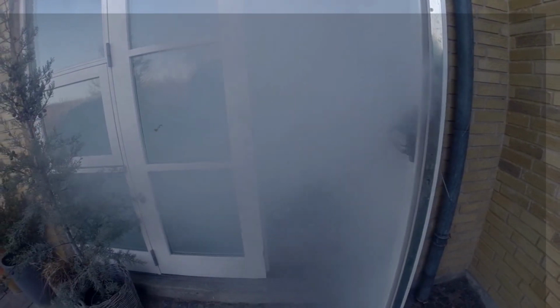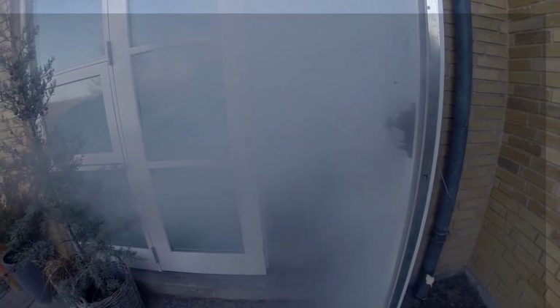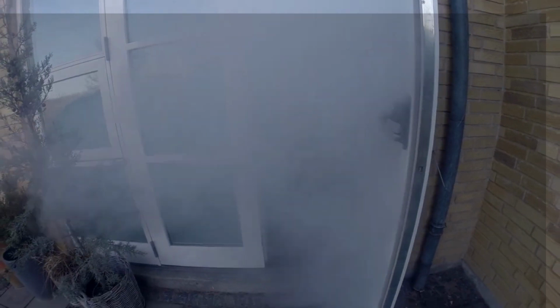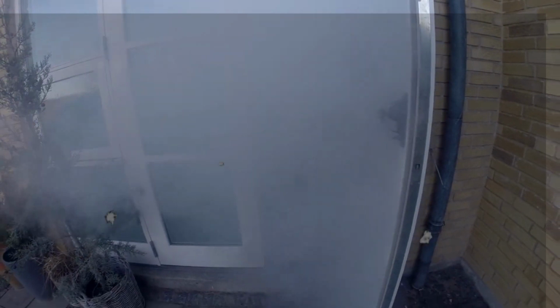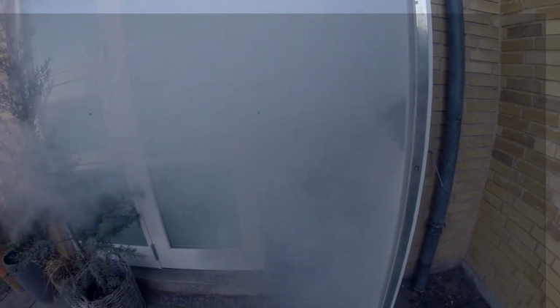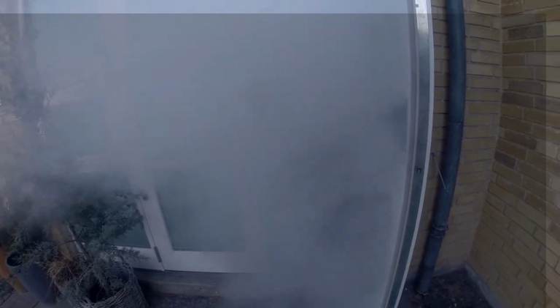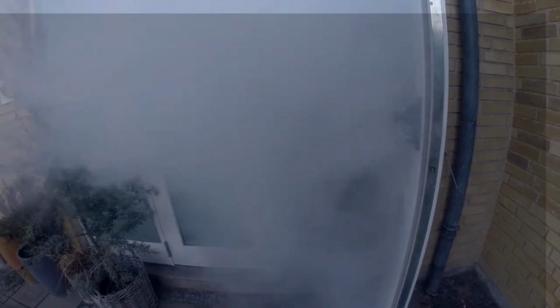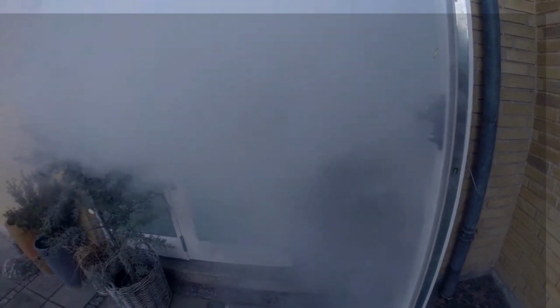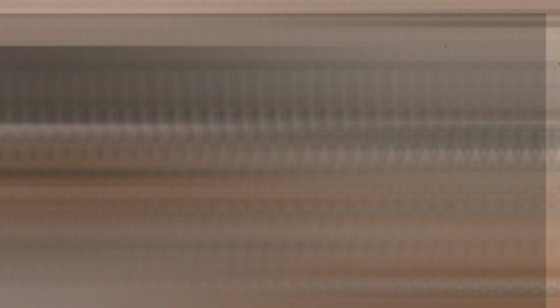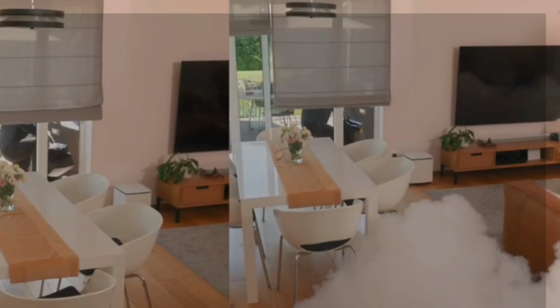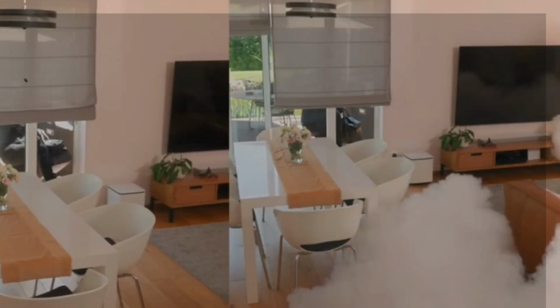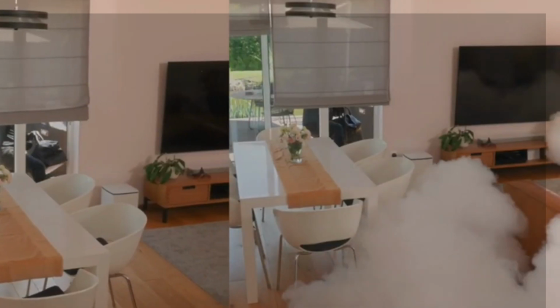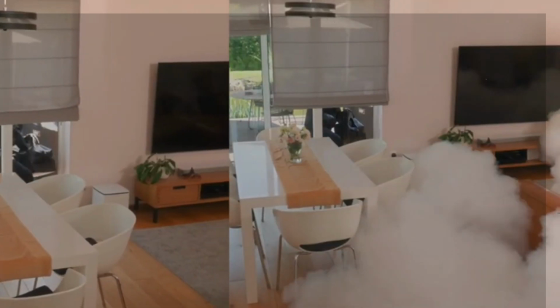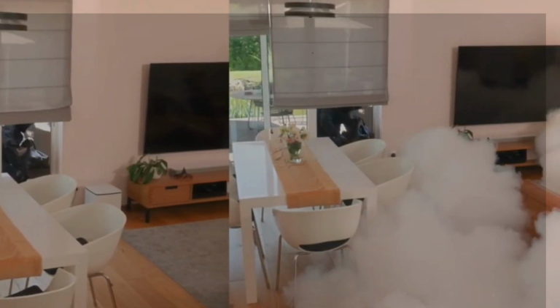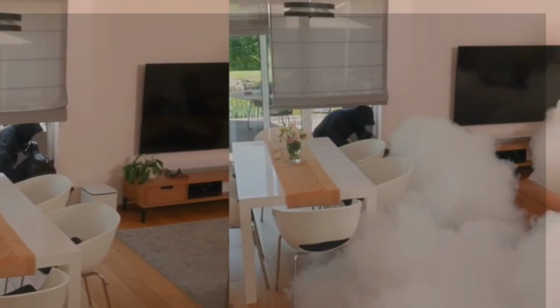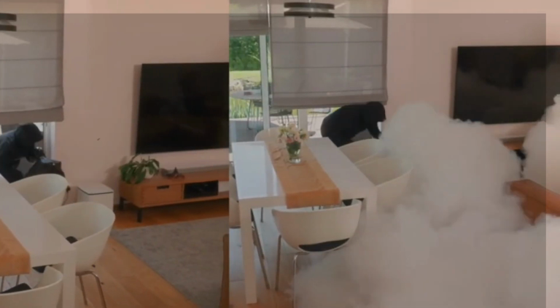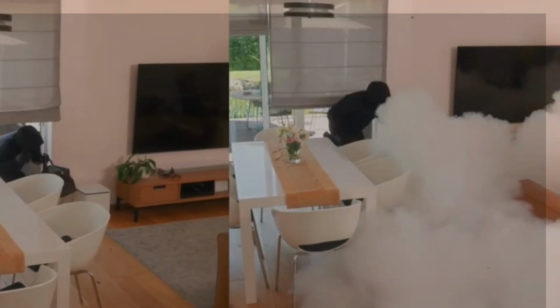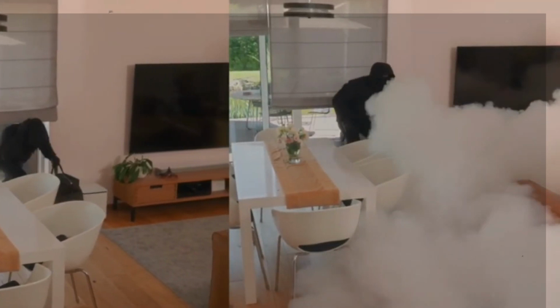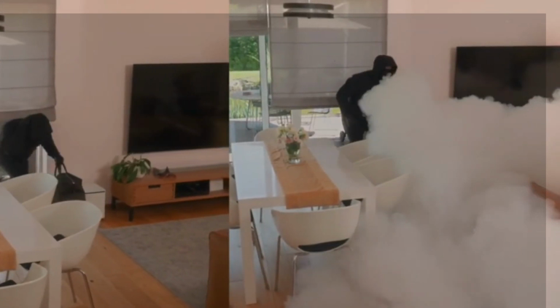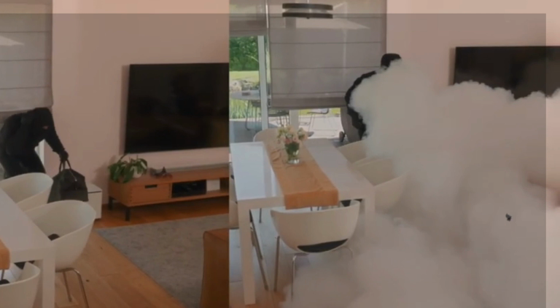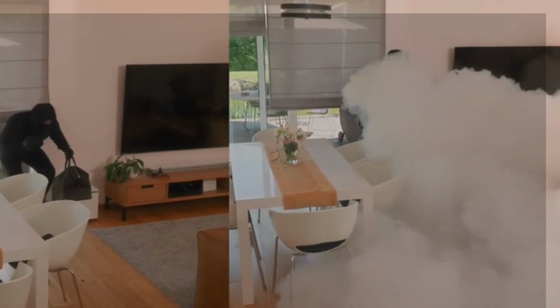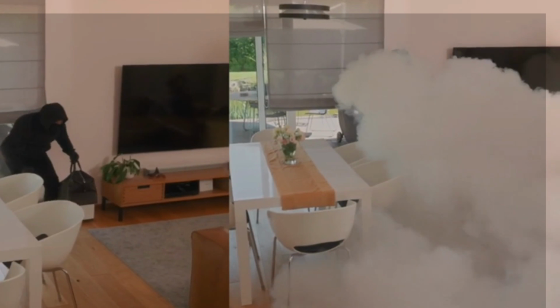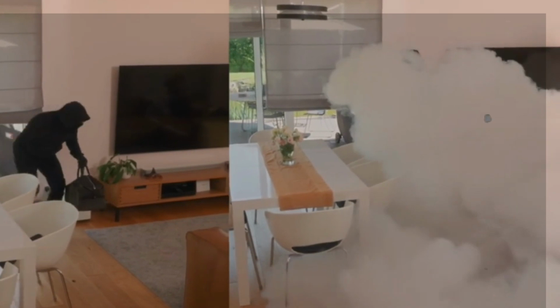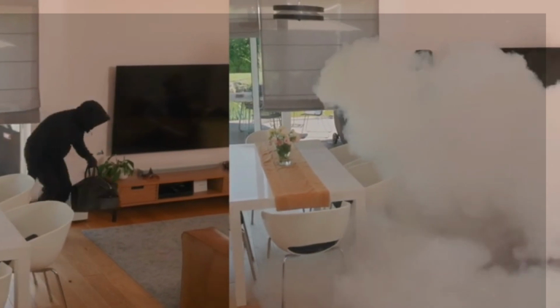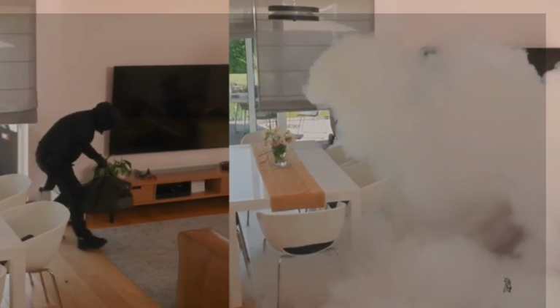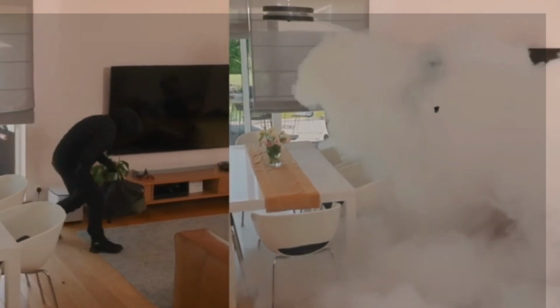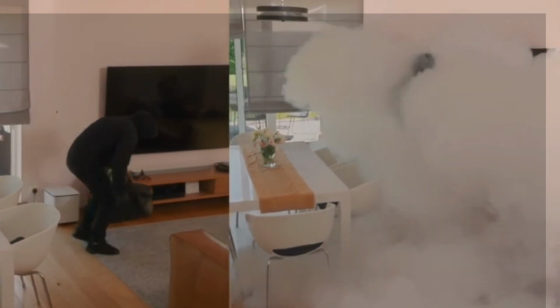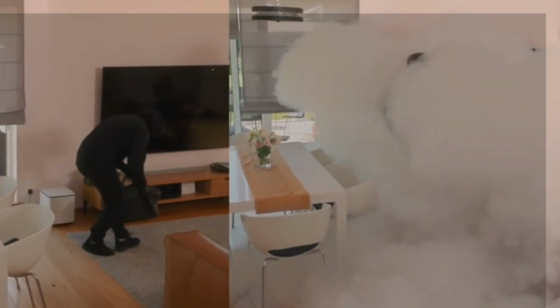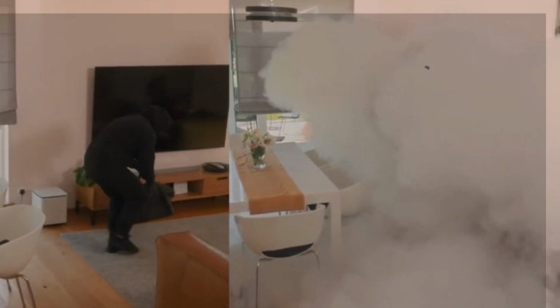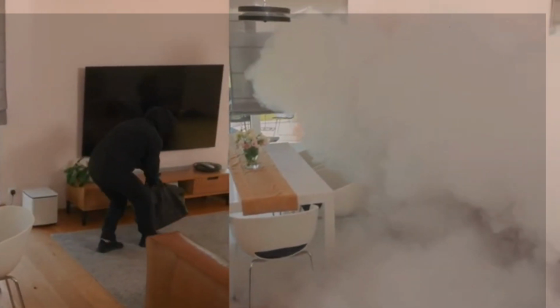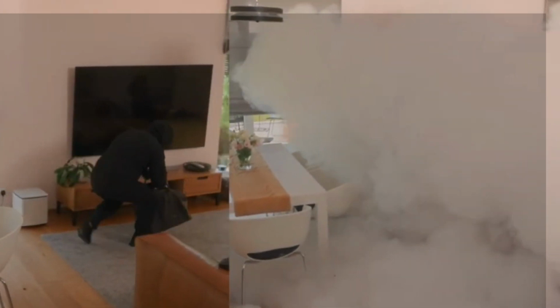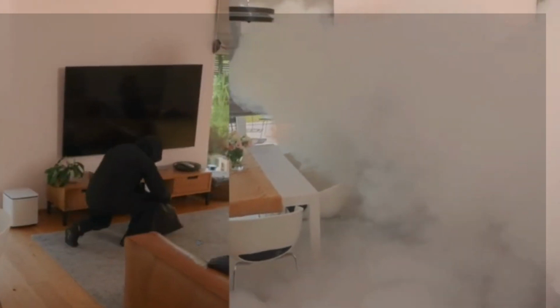The regular Stratus model can release a lot of fog in just 16 seconds. But if you don't want your home to be like a super strong castle, there are other options available.